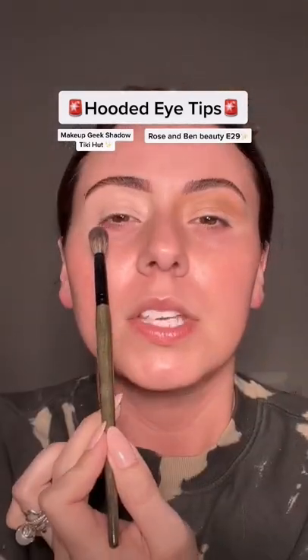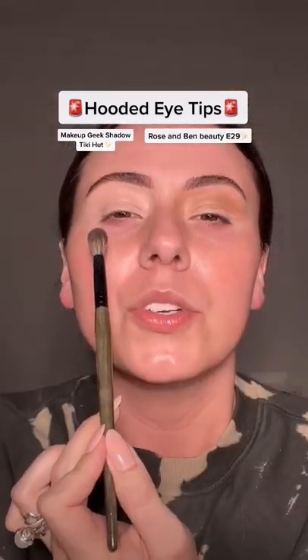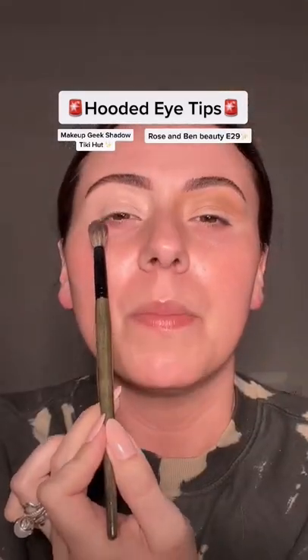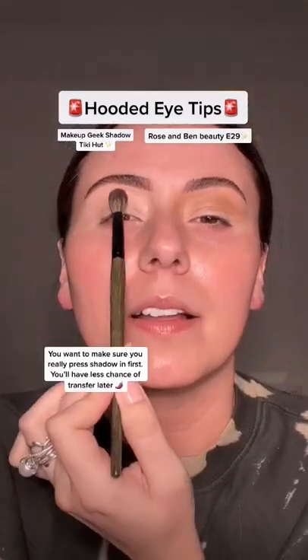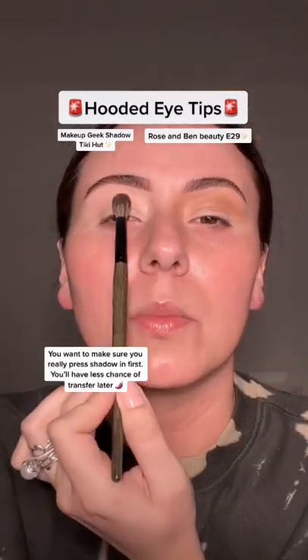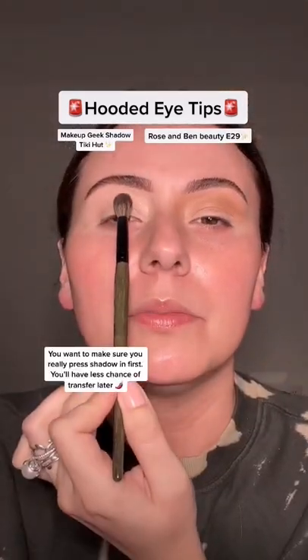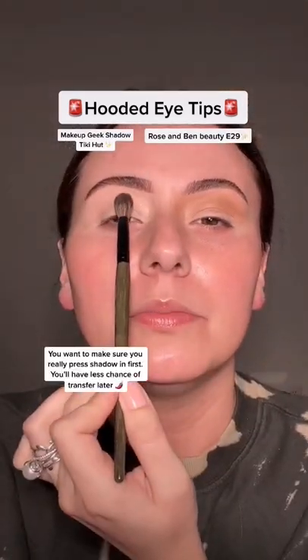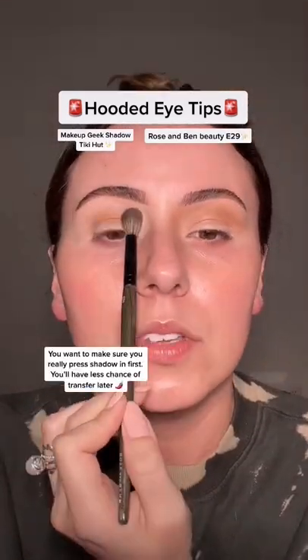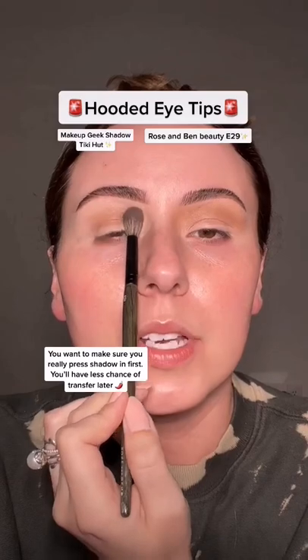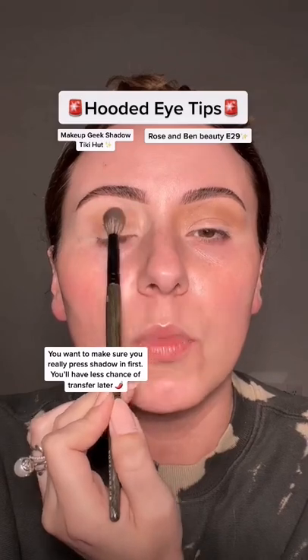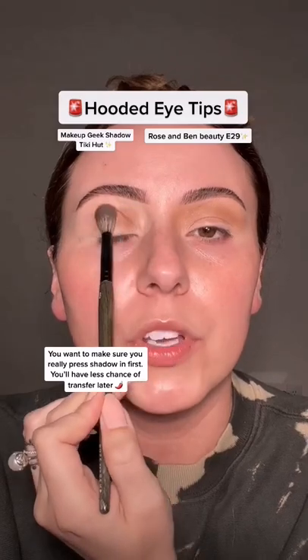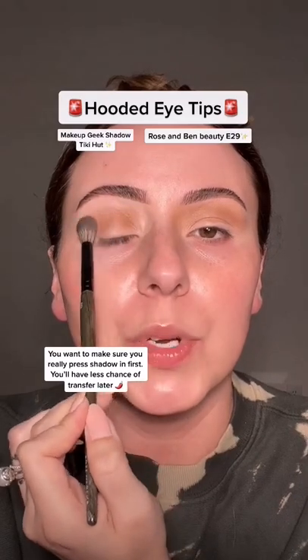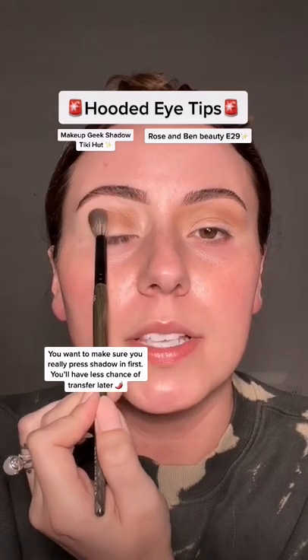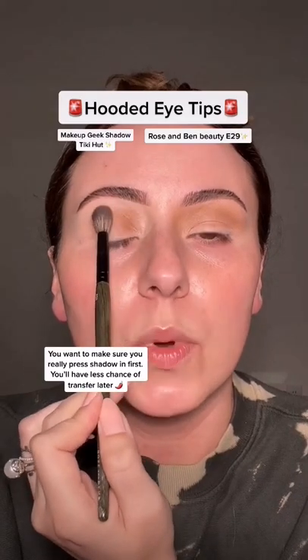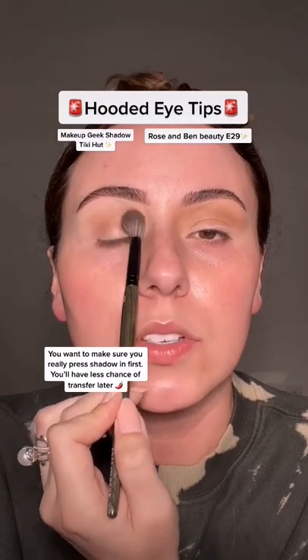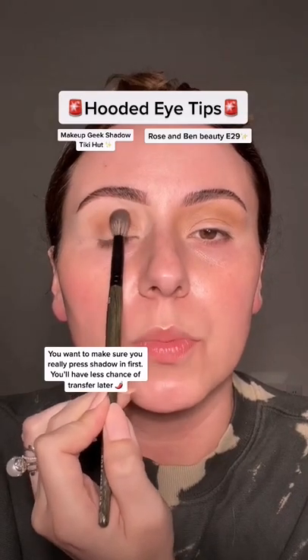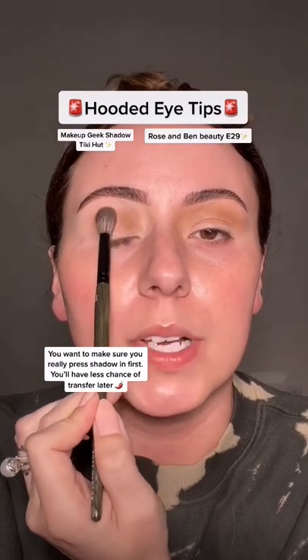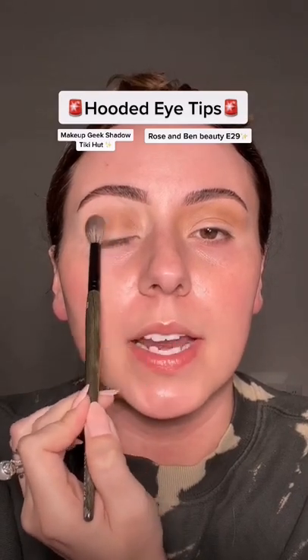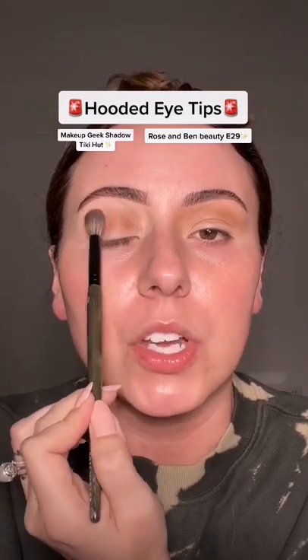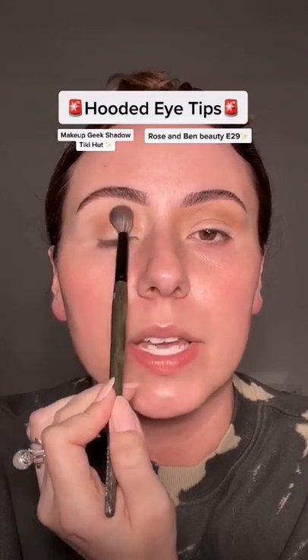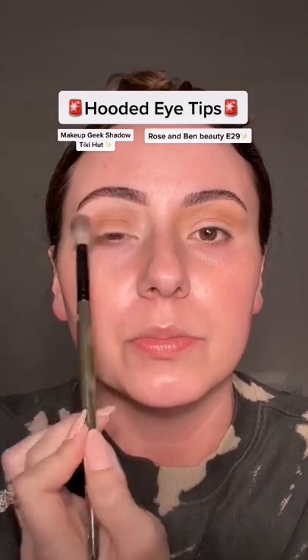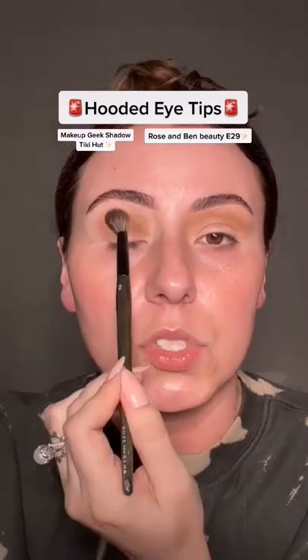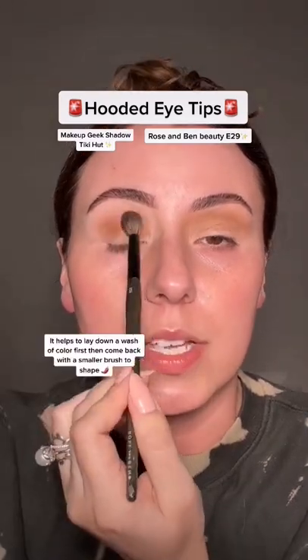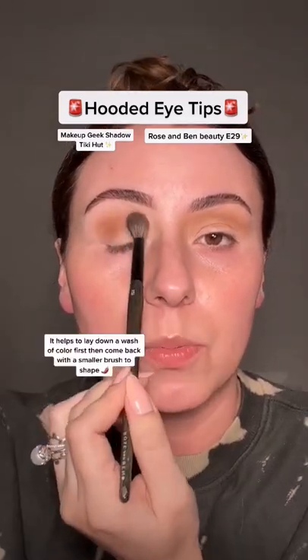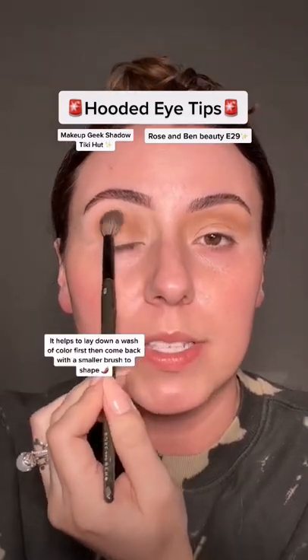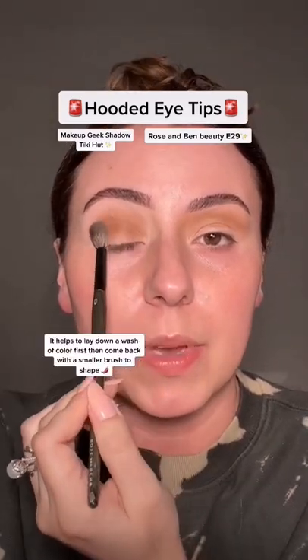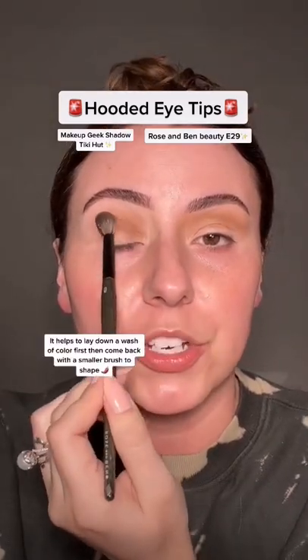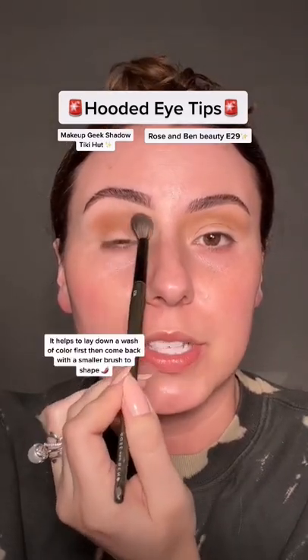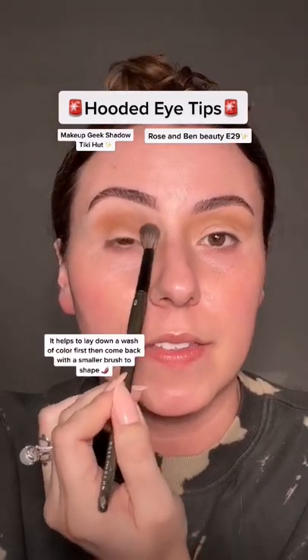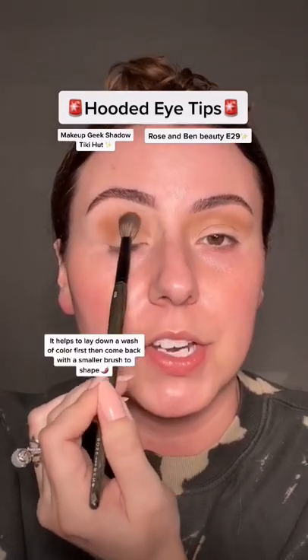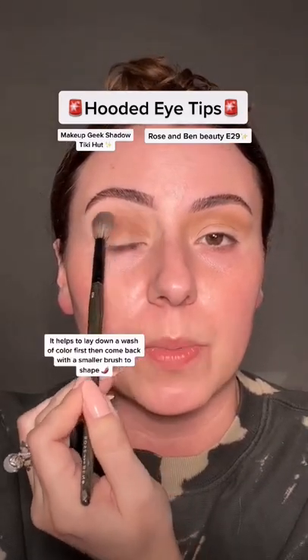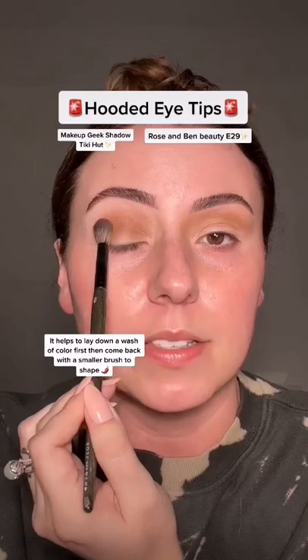Tilt your head back a little bit — you're gonna see more of your crease this way. Start to press that eyeshadow in, just keep pressing, making sure you're setting that eyeshadow base.